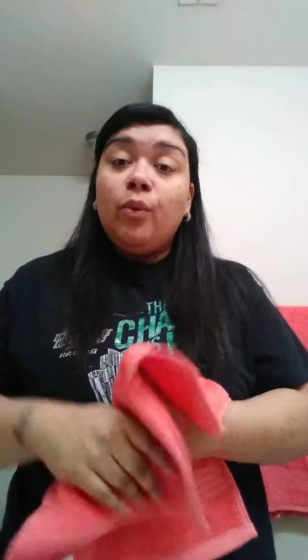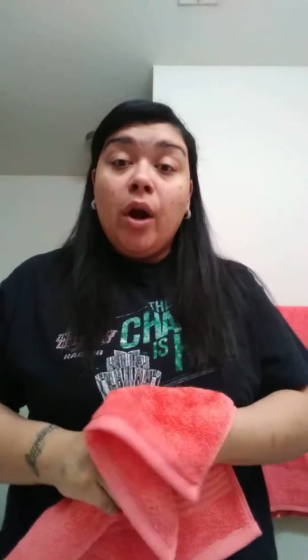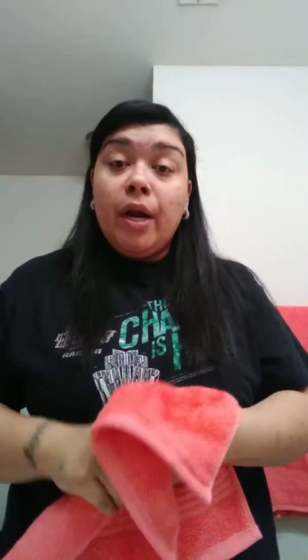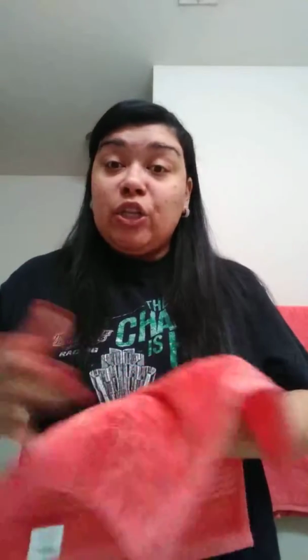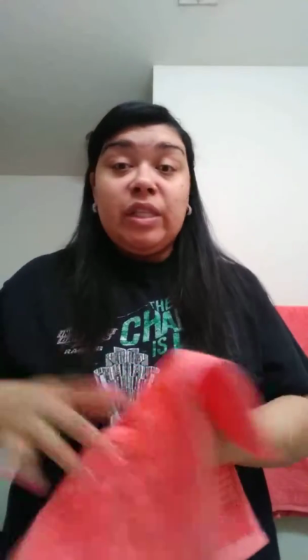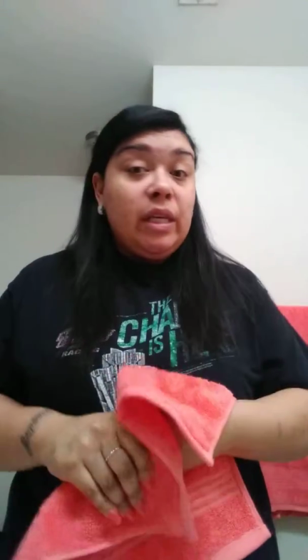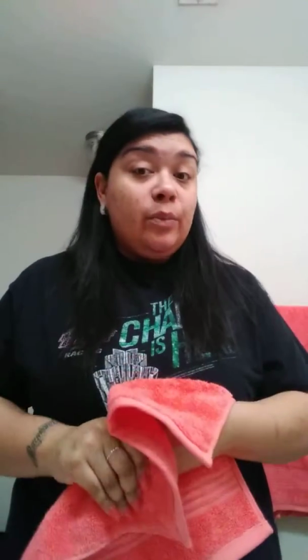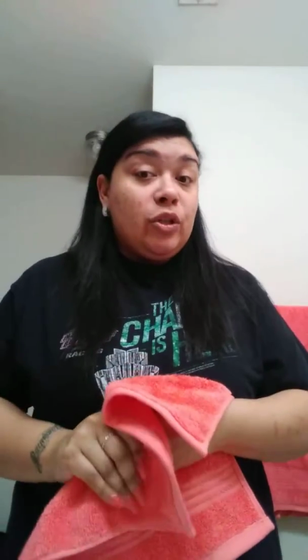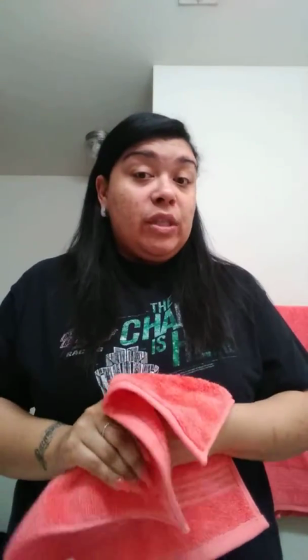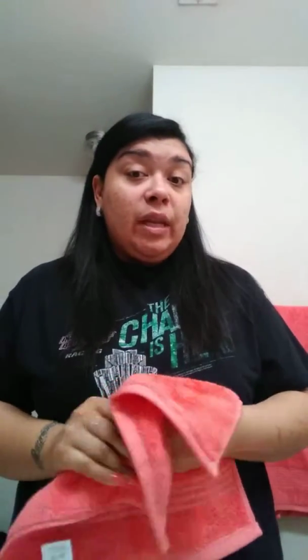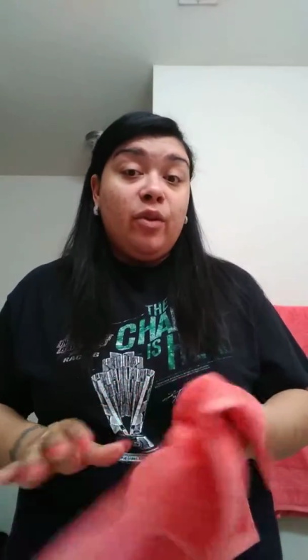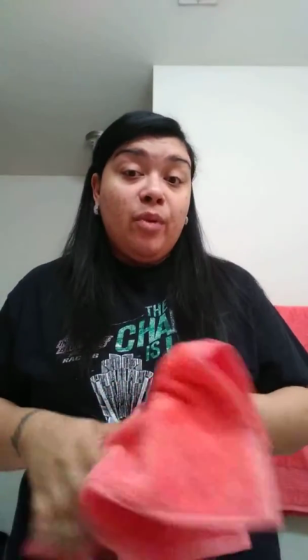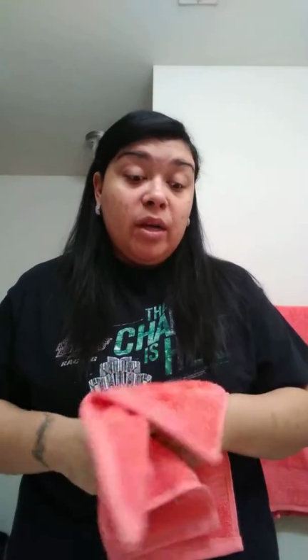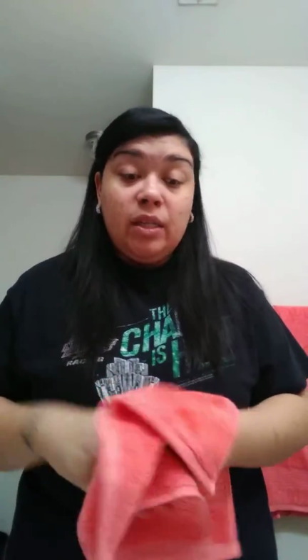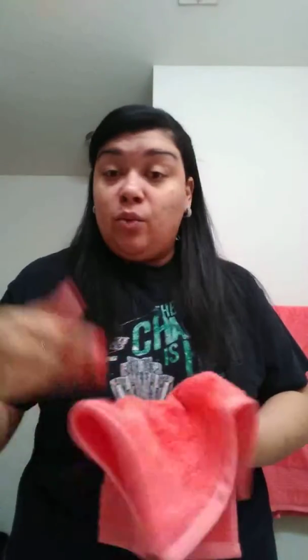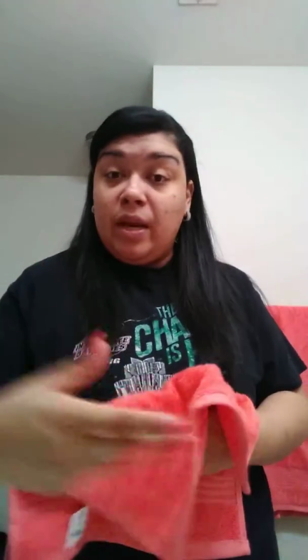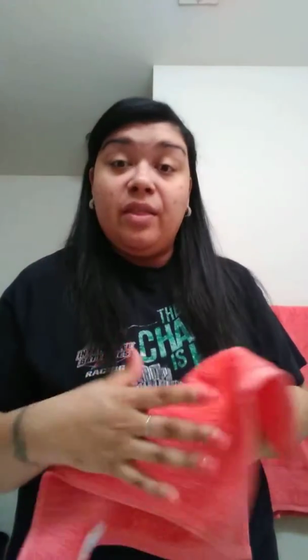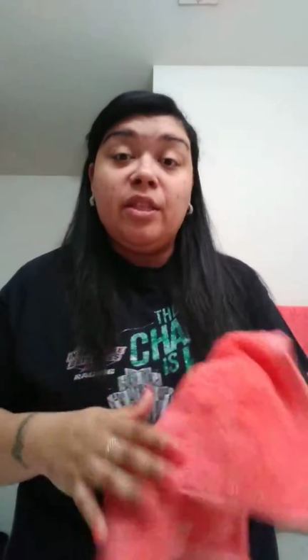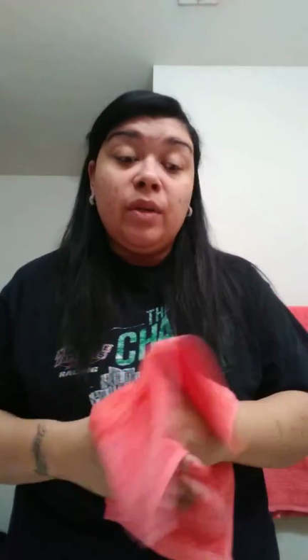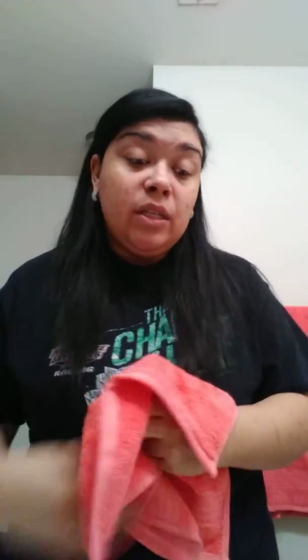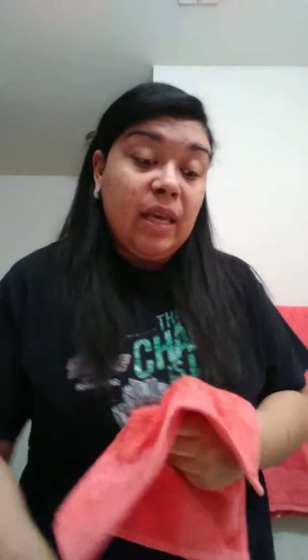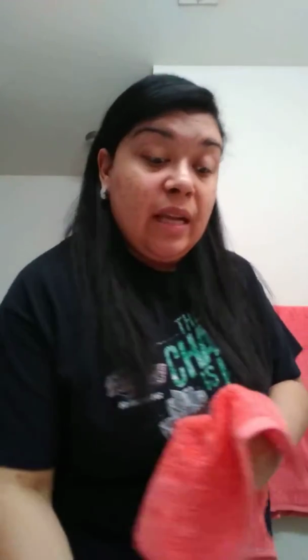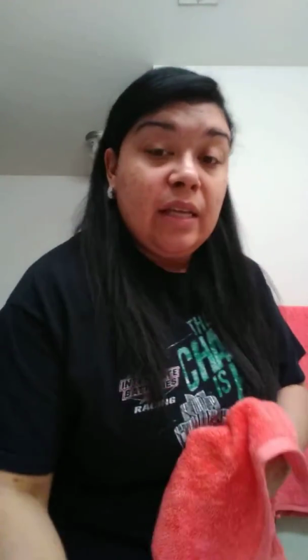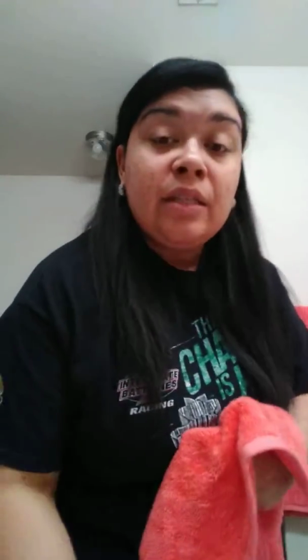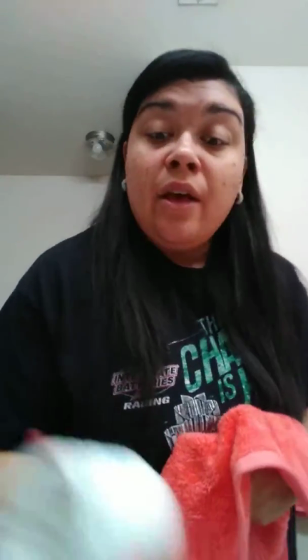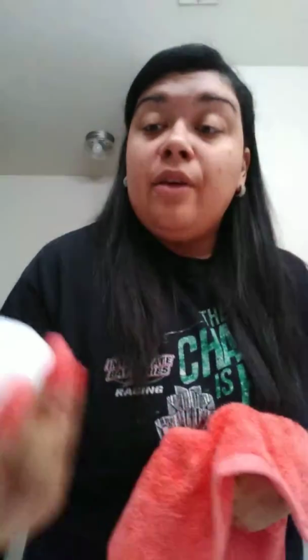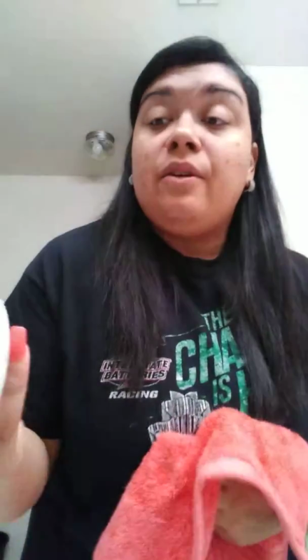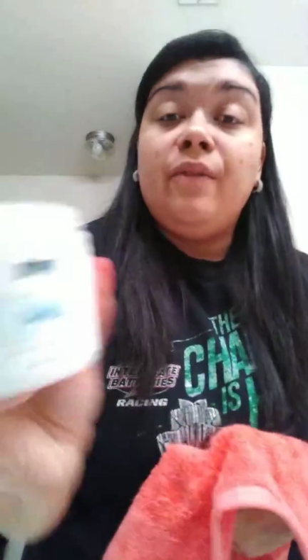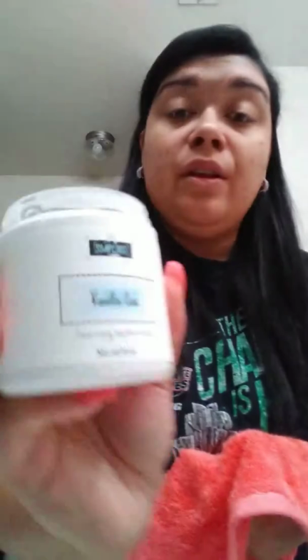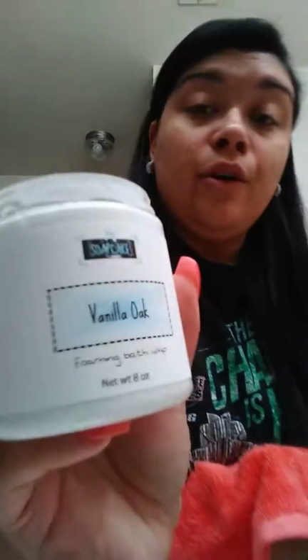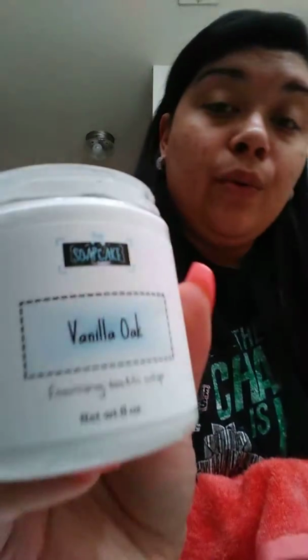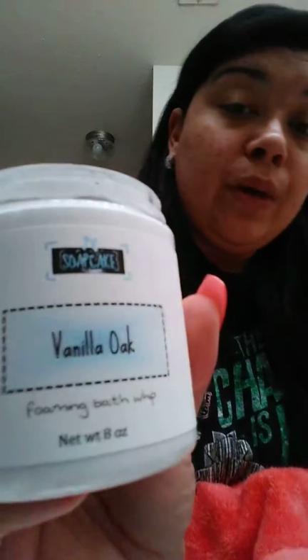If you are interested in purchasing any of her products and you want to get this one, this is the Vanilla Oak.